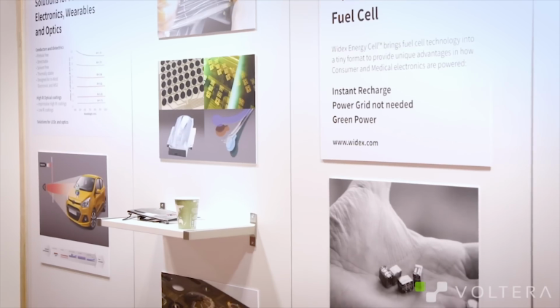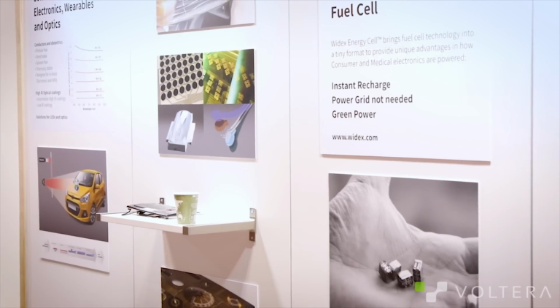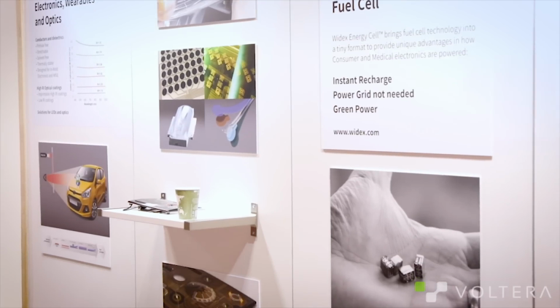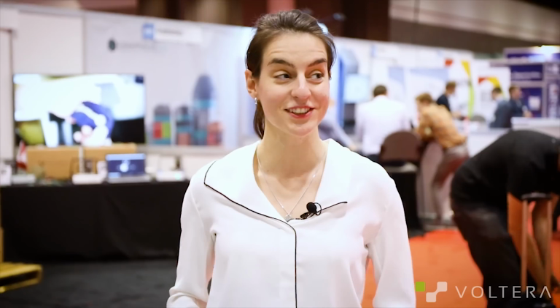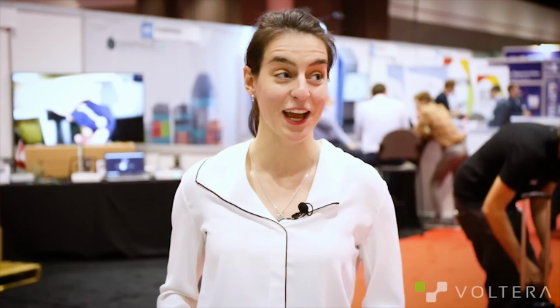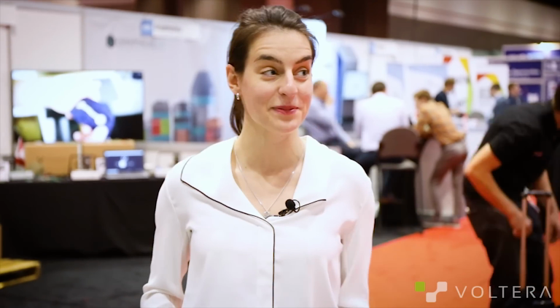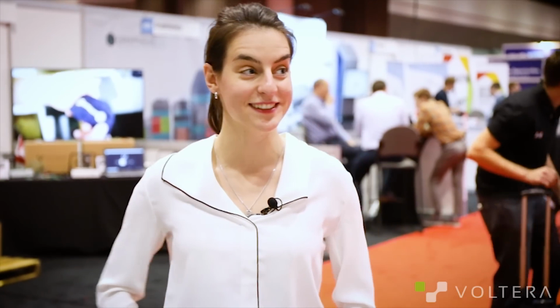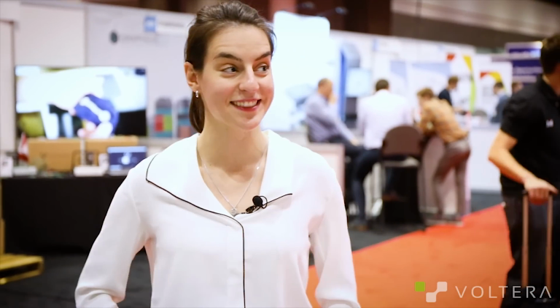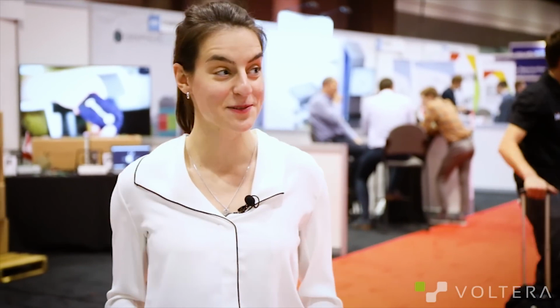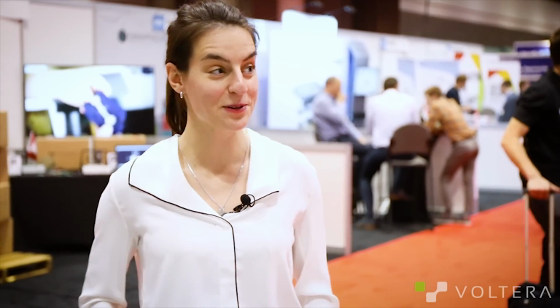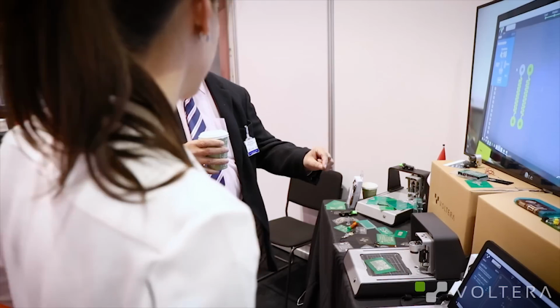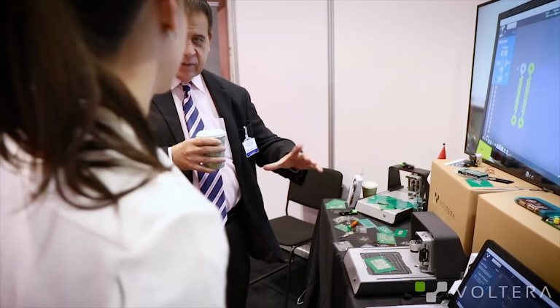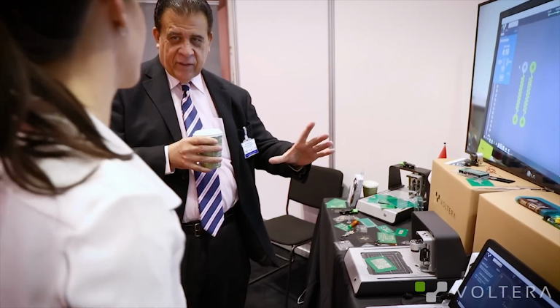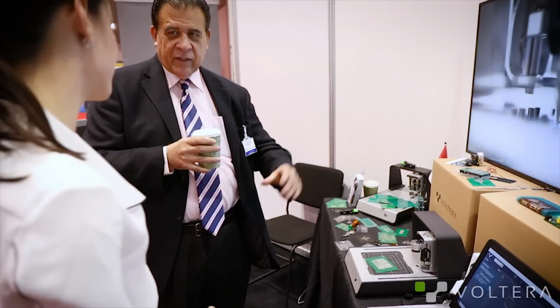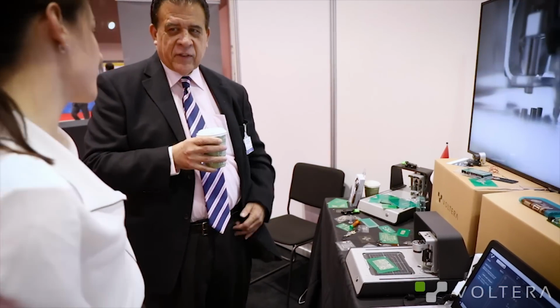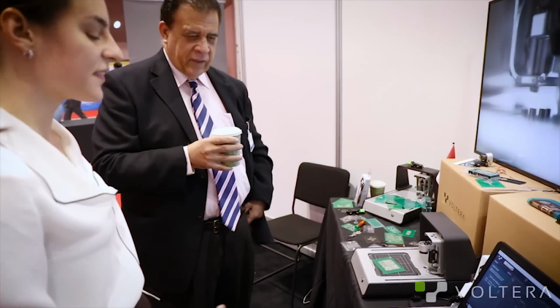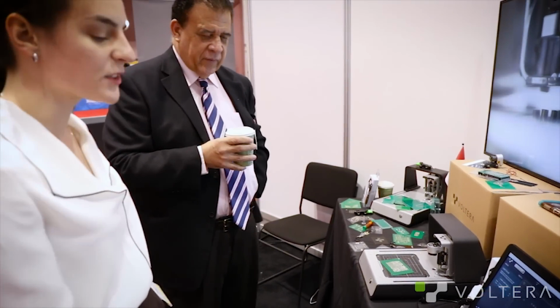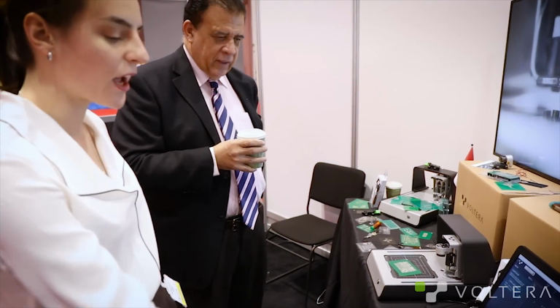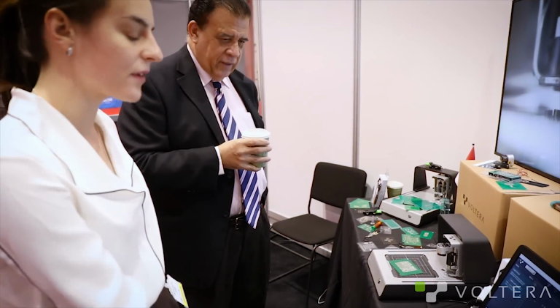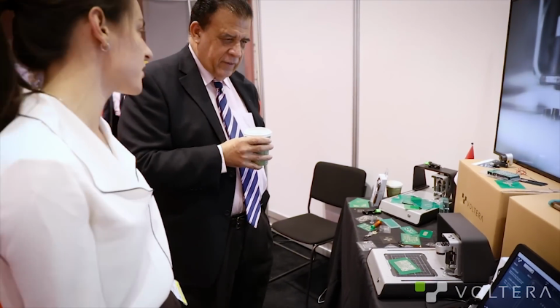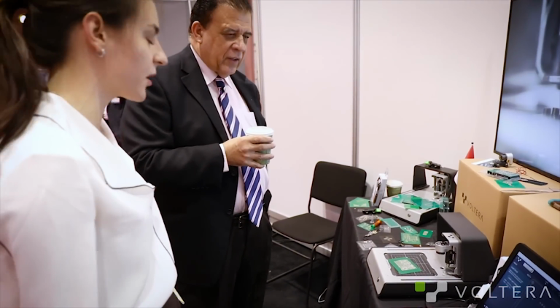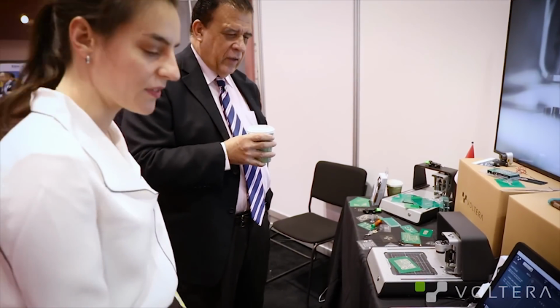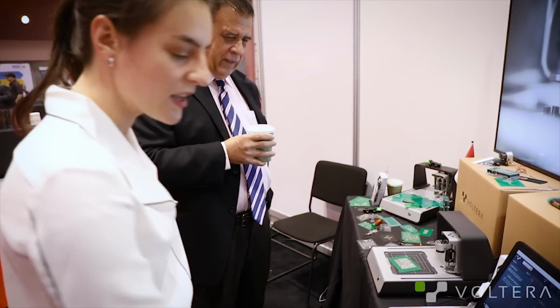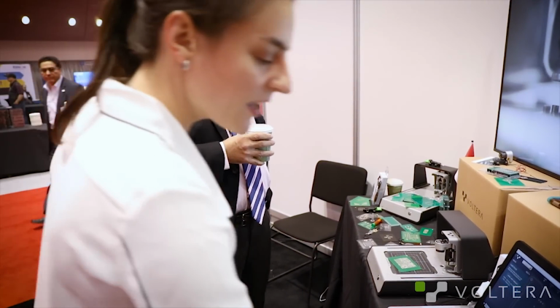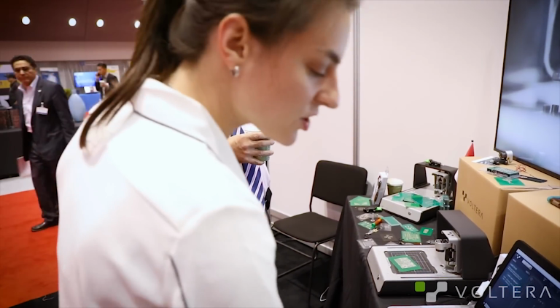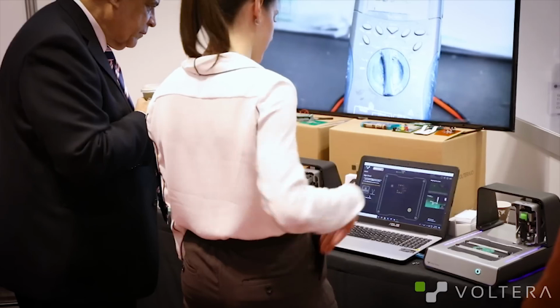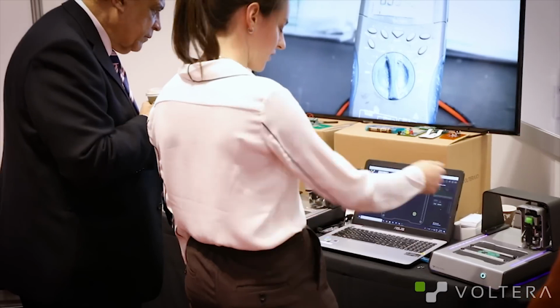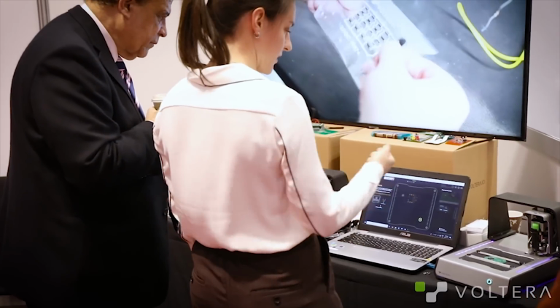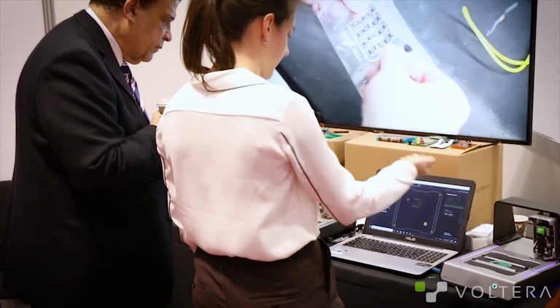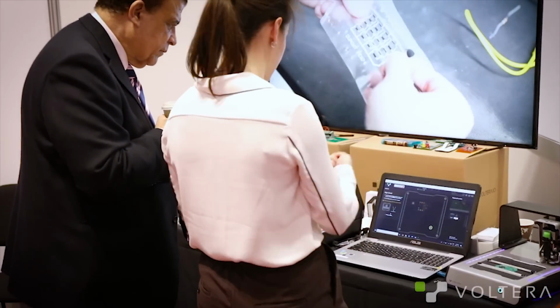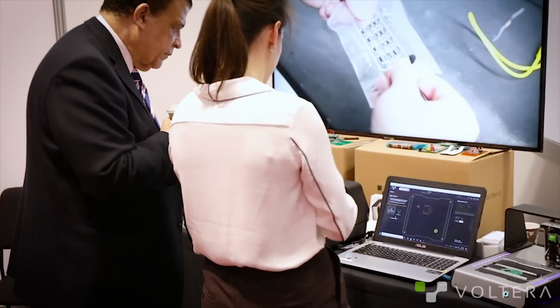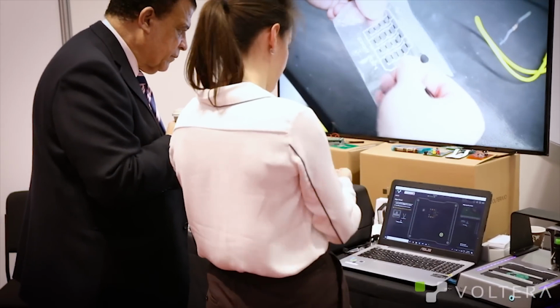So what just happened at this booth? A gentleman had come up with essentially a board that he had designed.